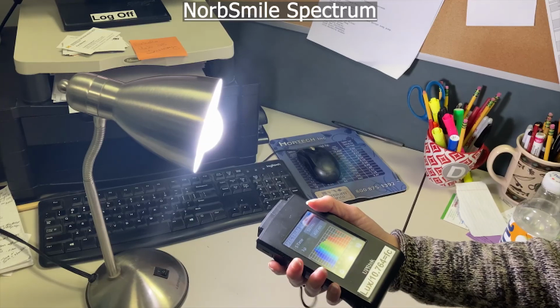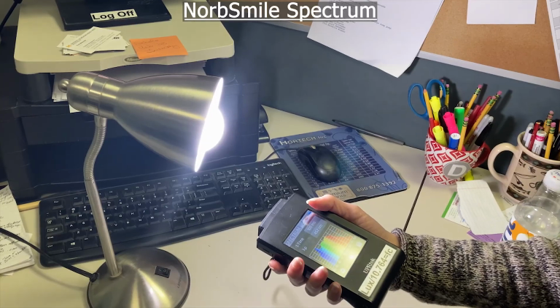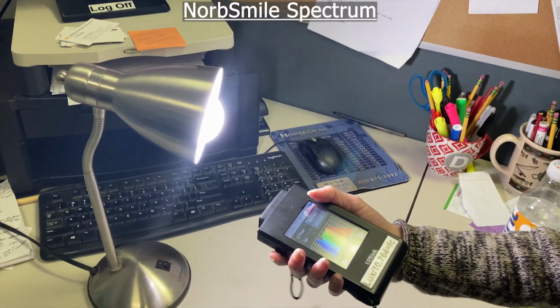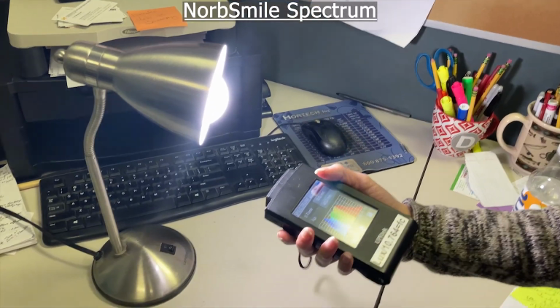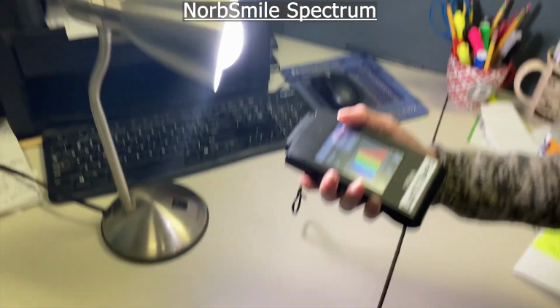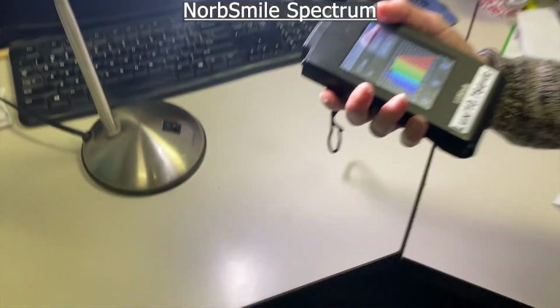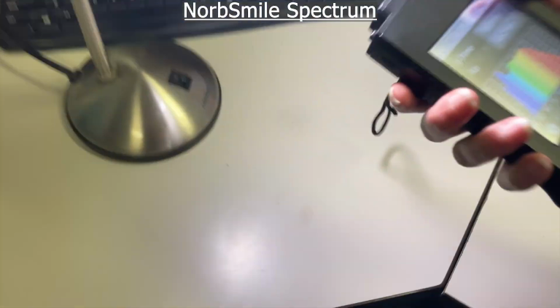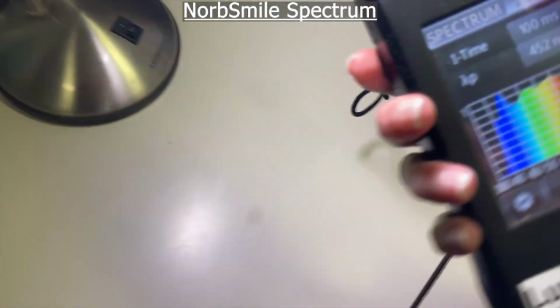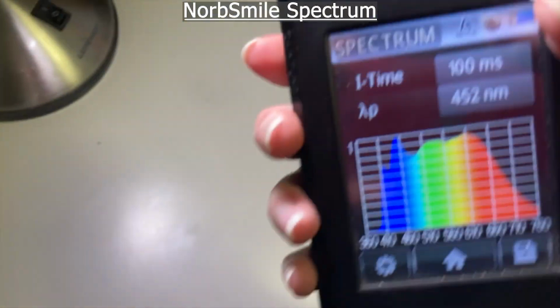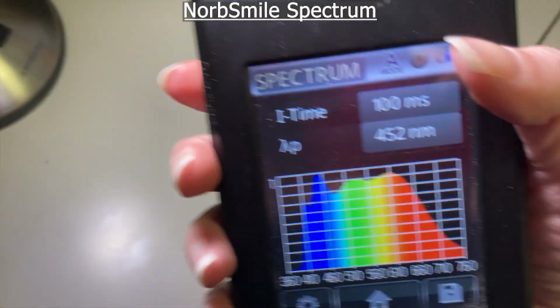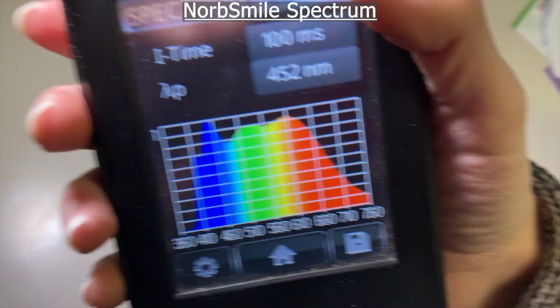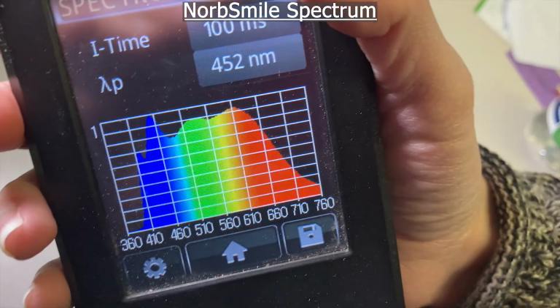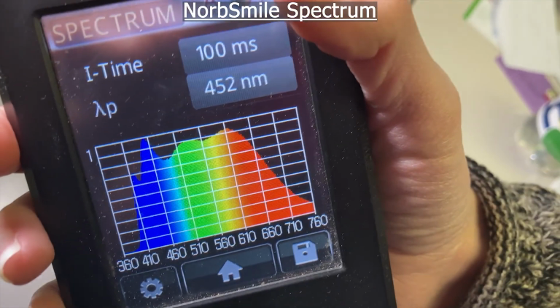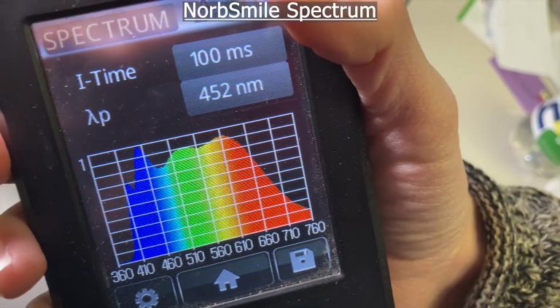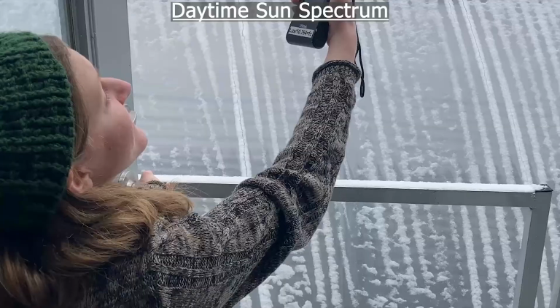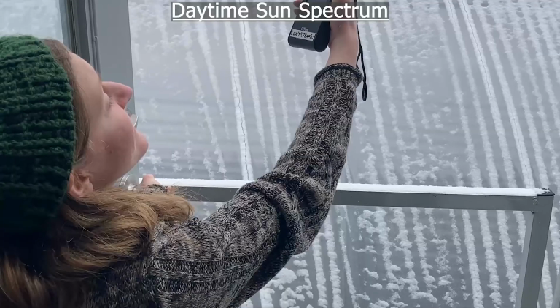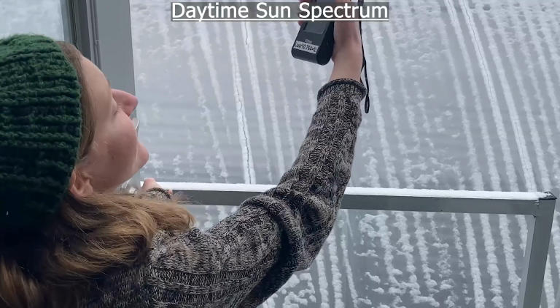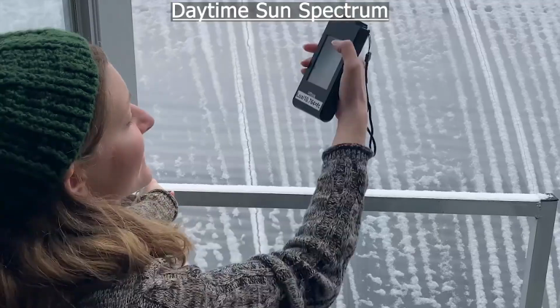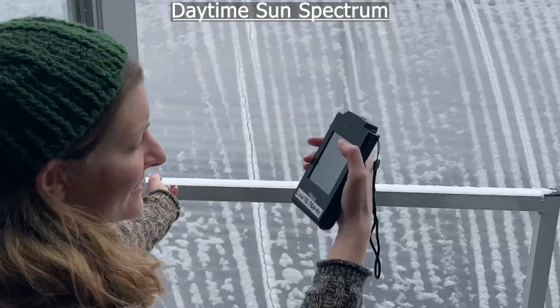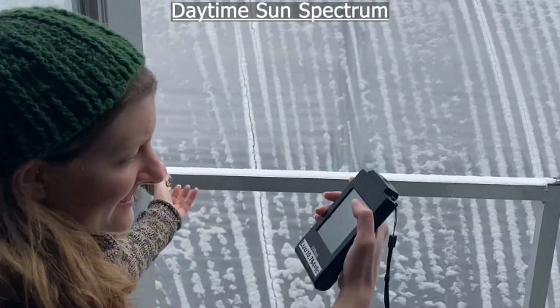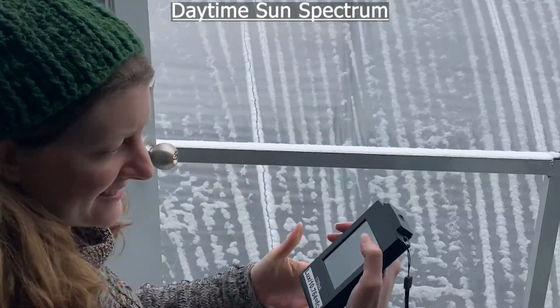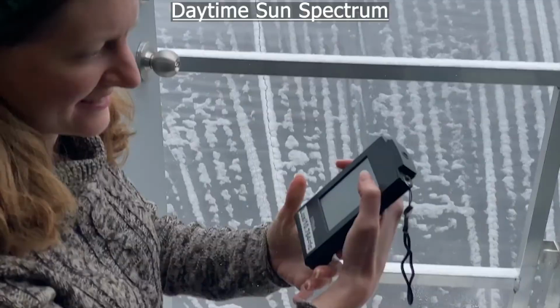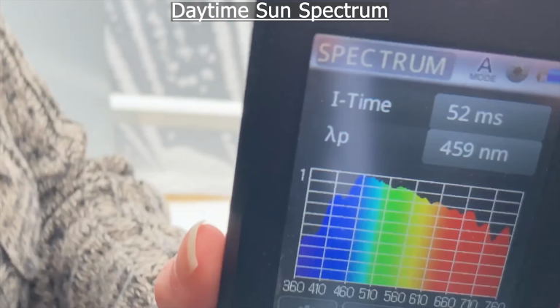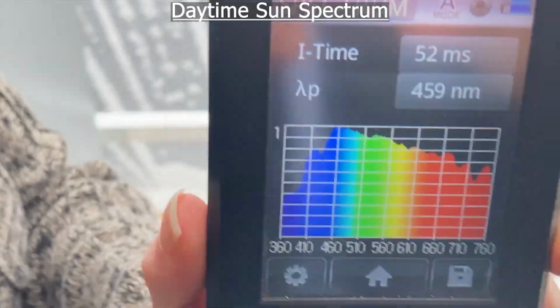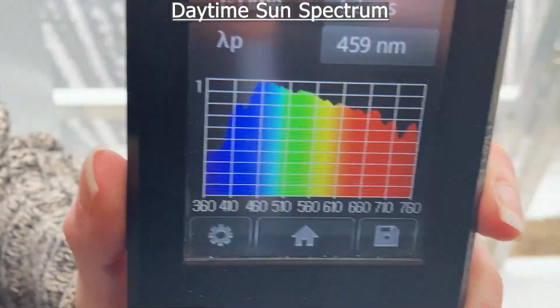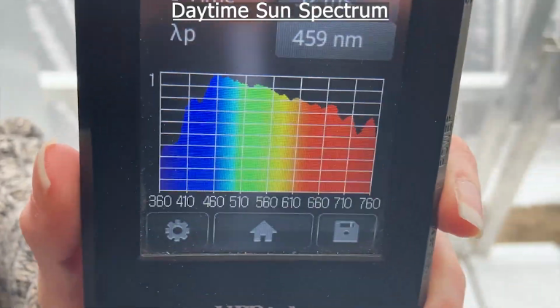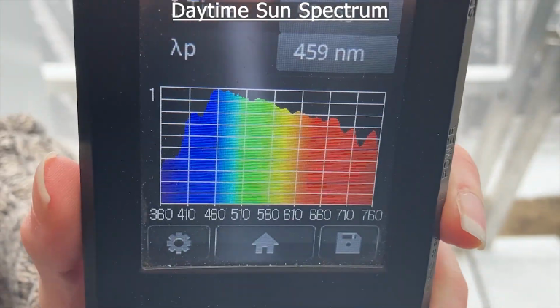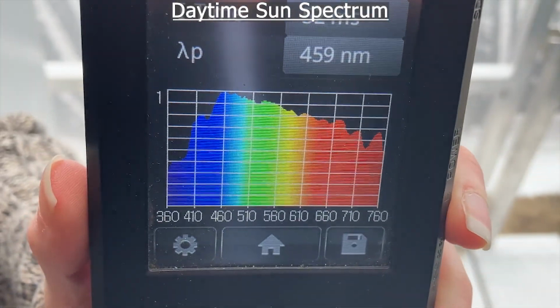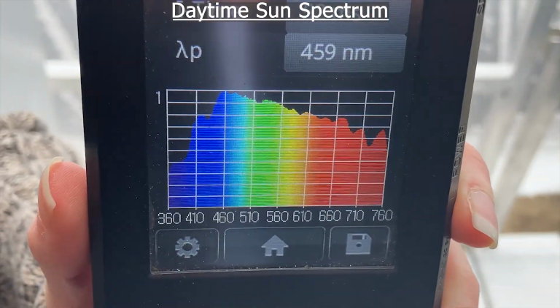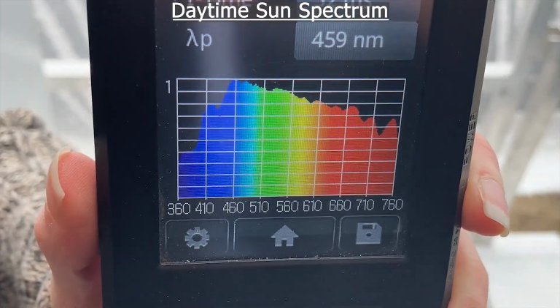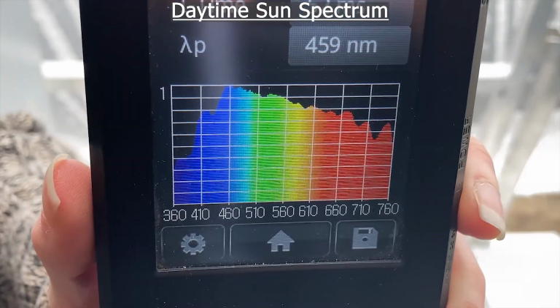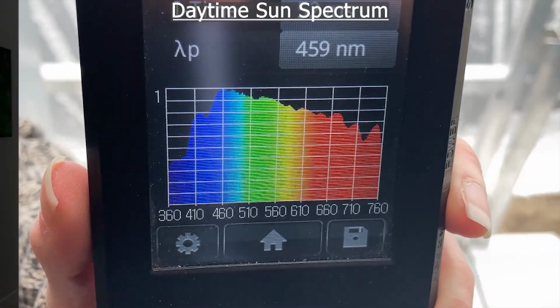Norb Smile's unique spectrum can boost your mood and energy year-round, and replicates daytime sun, minus the UV.